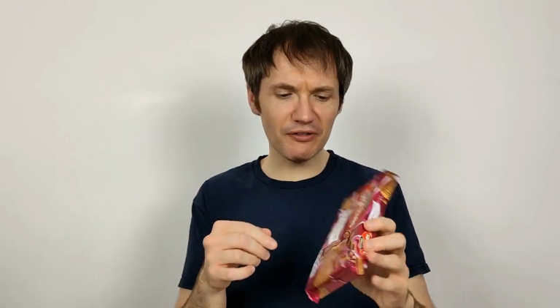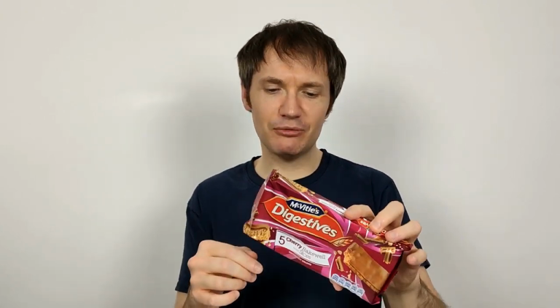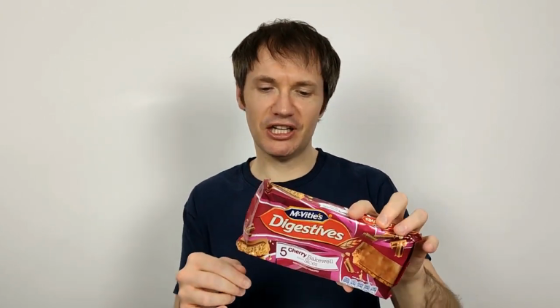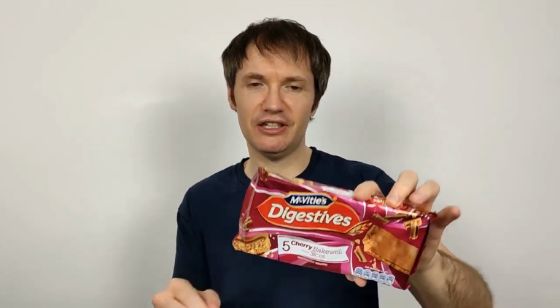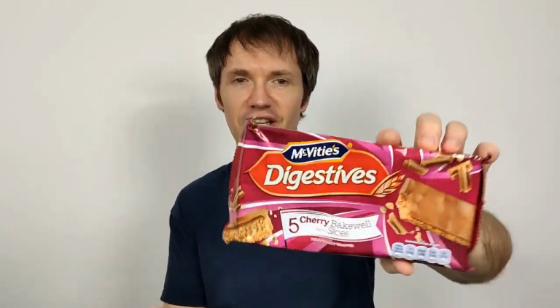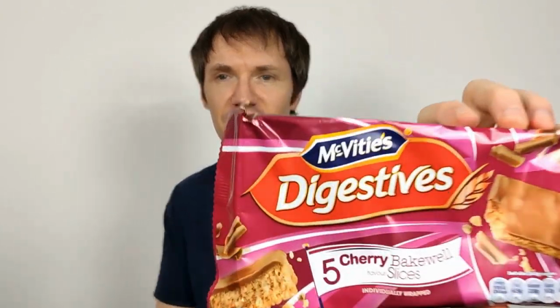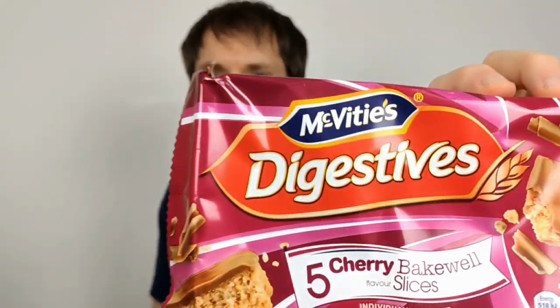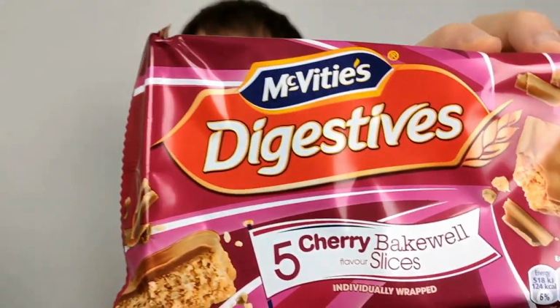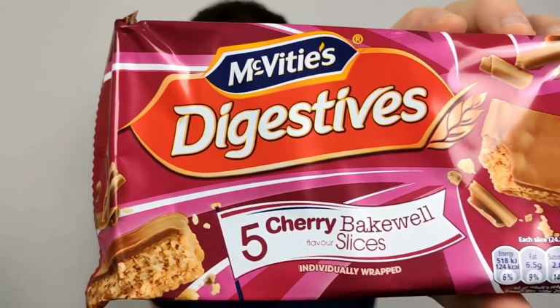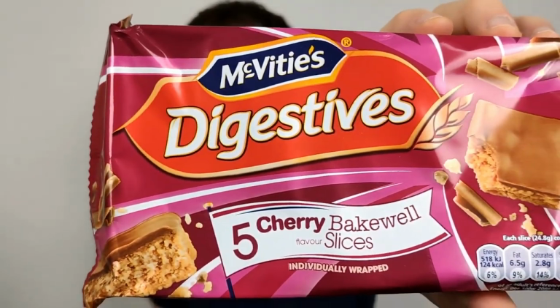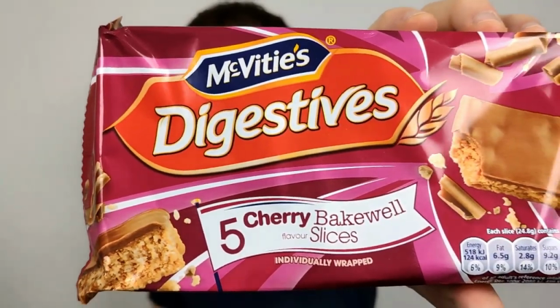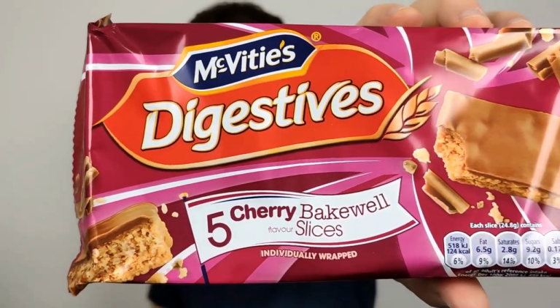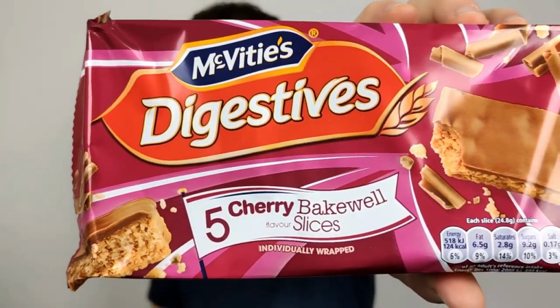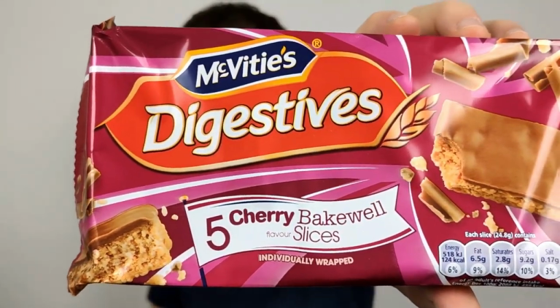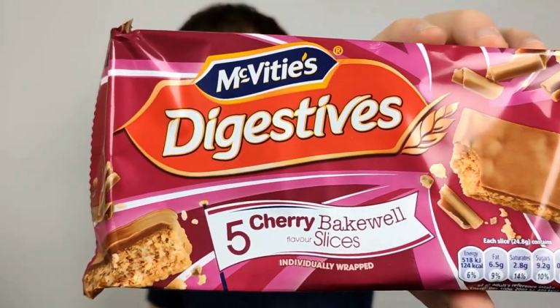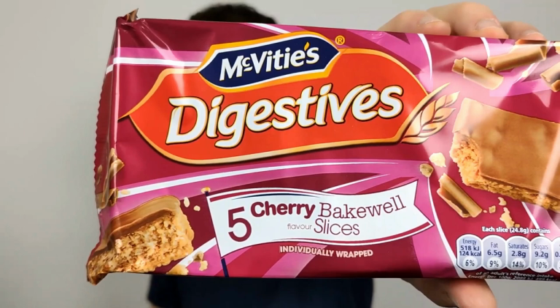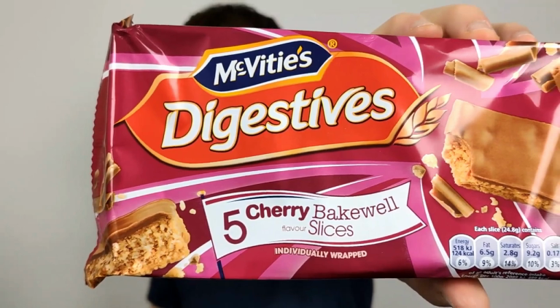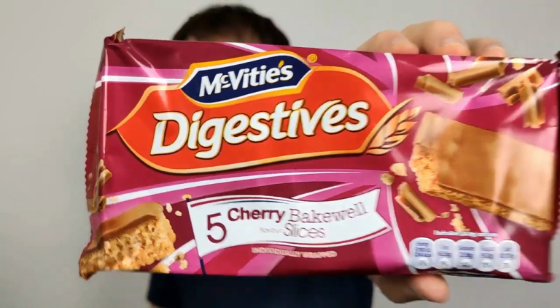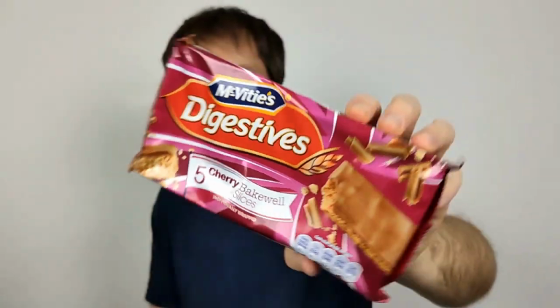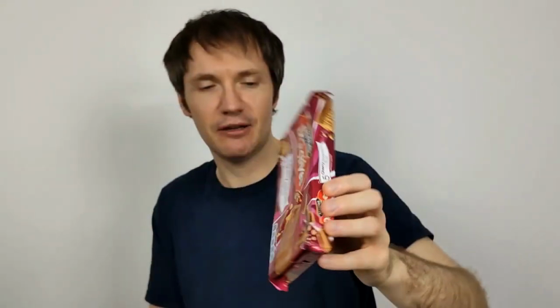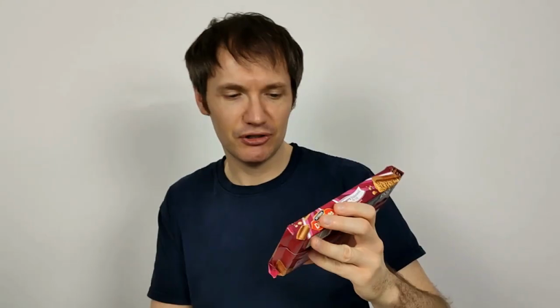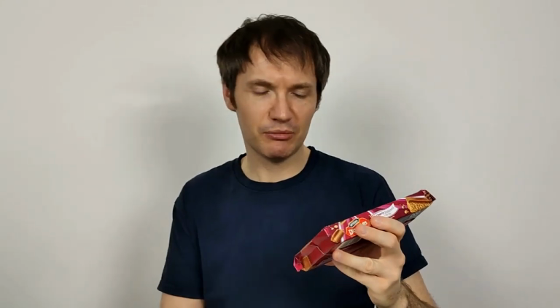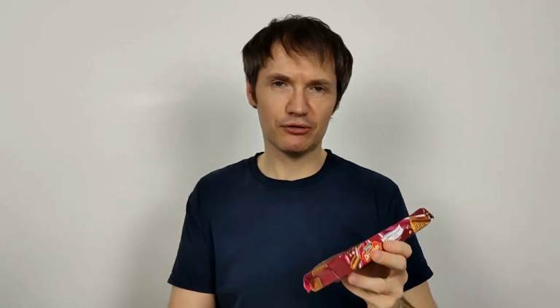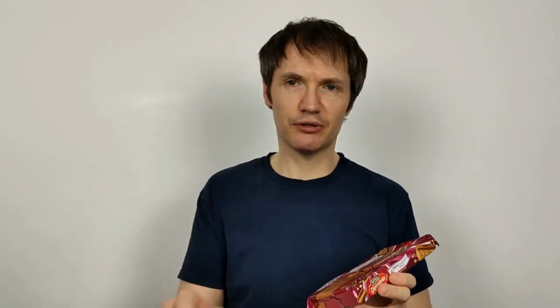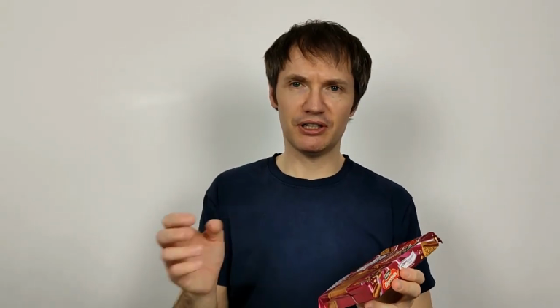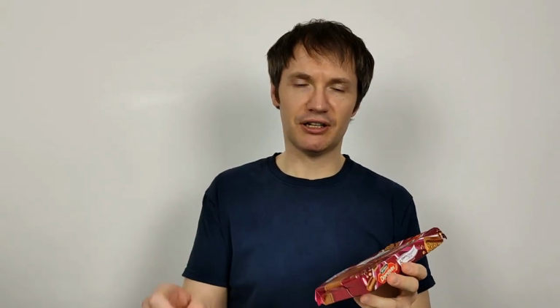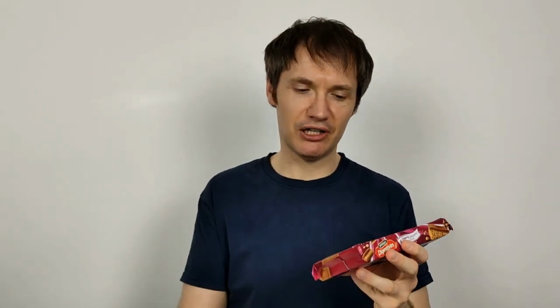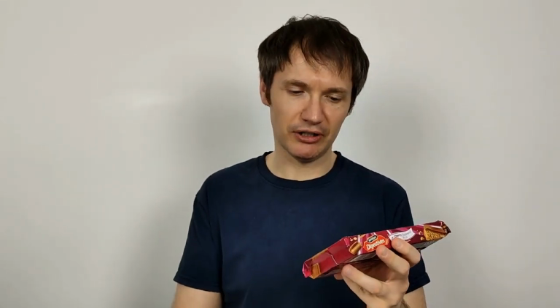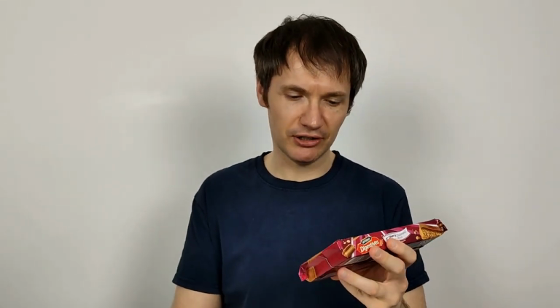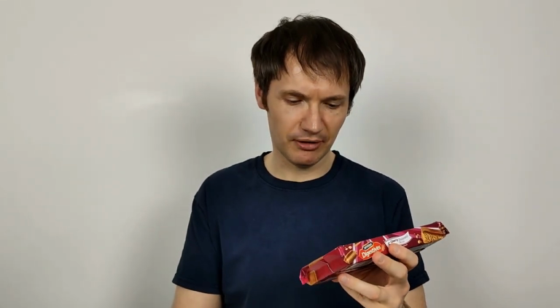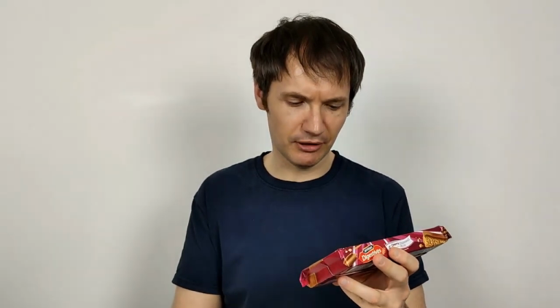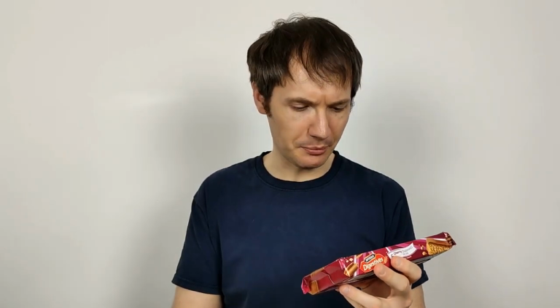These are a bit flapjacky, I'd say — very reminiscent of flapjacks — and it seems to be going into that kind of range.